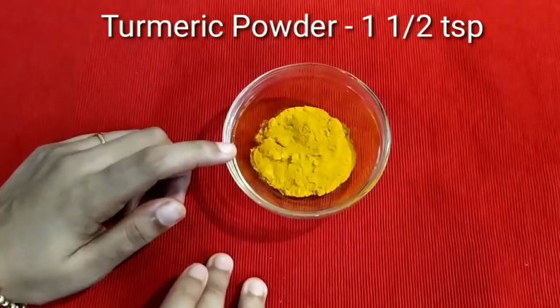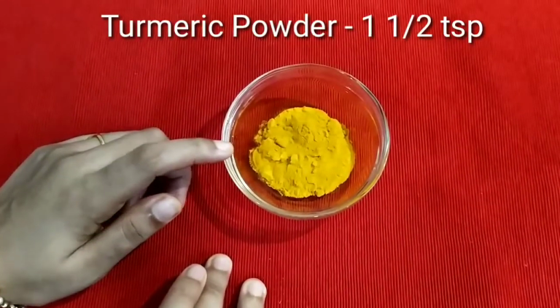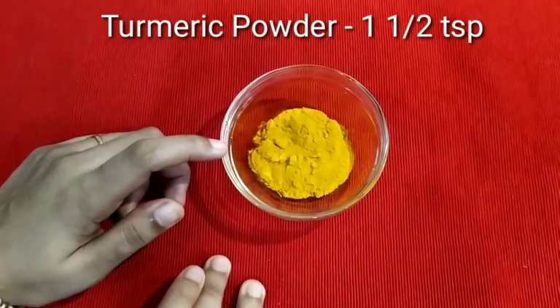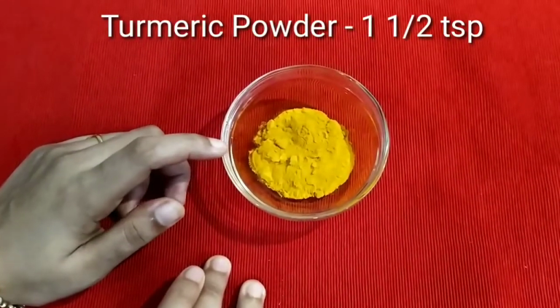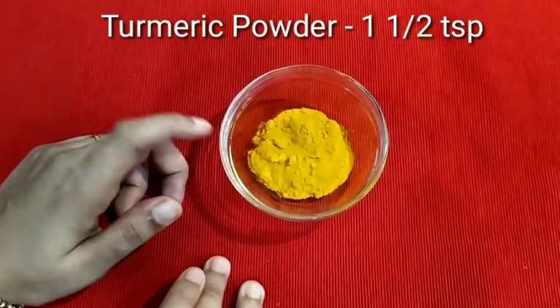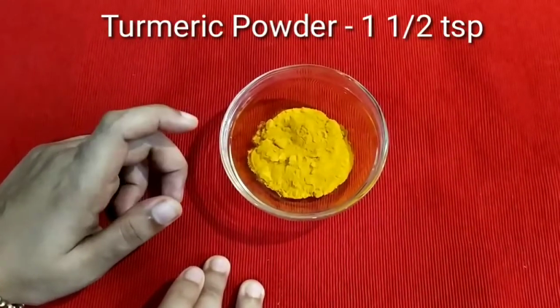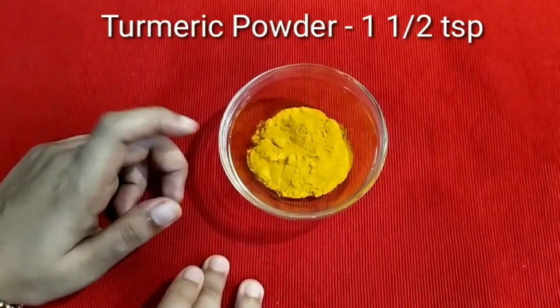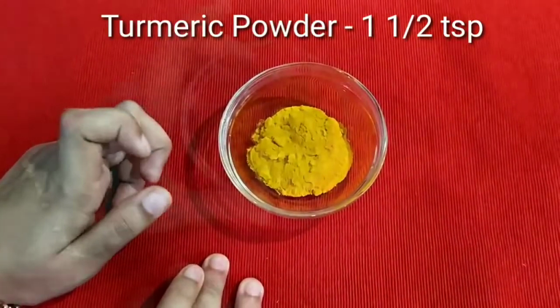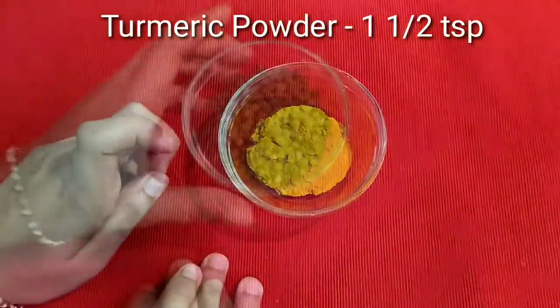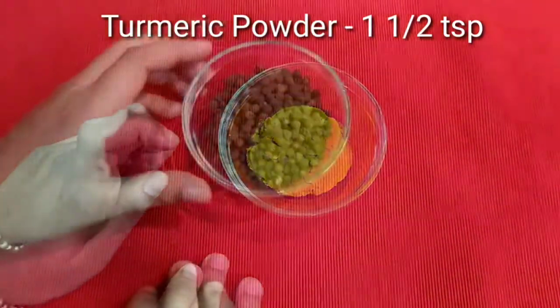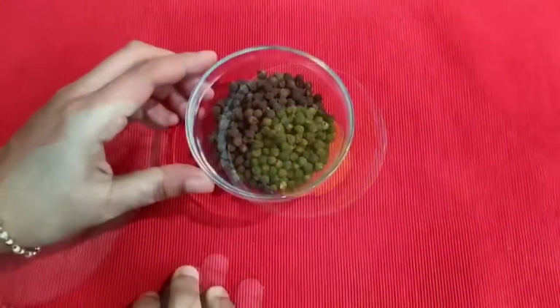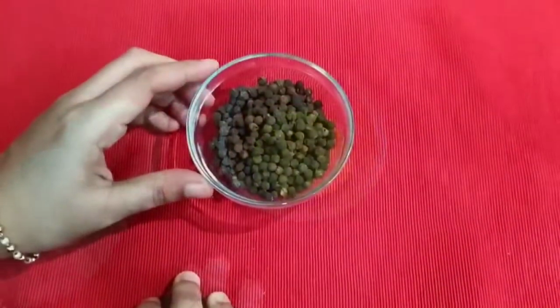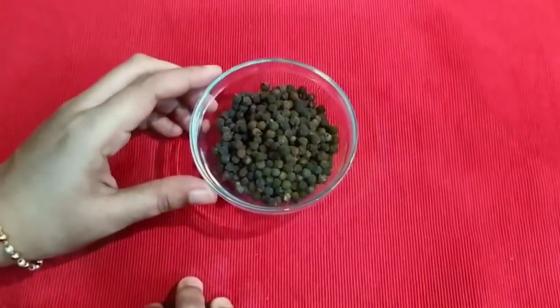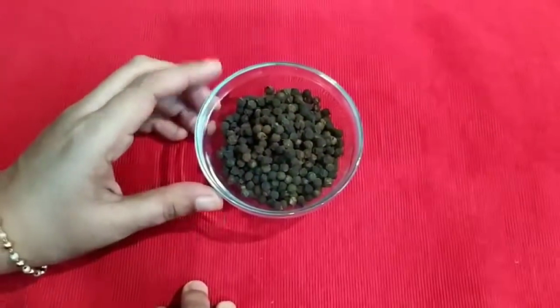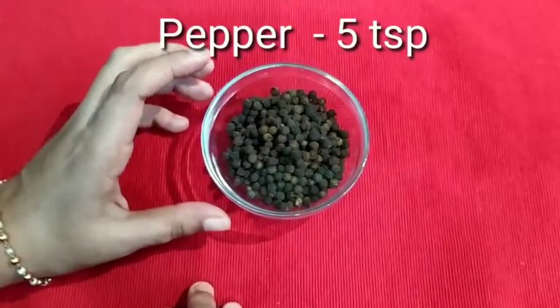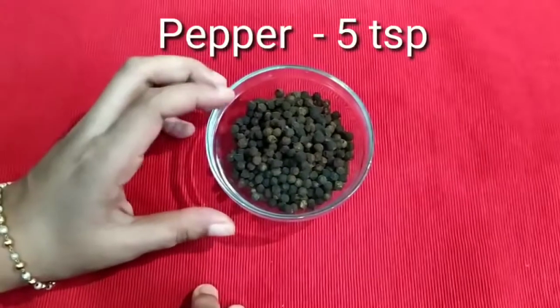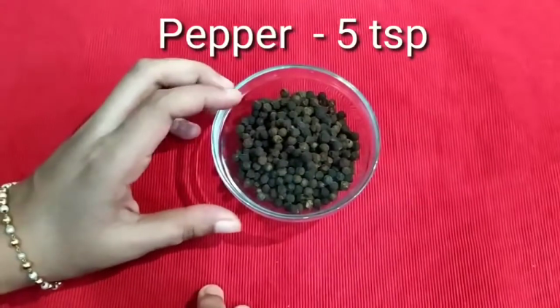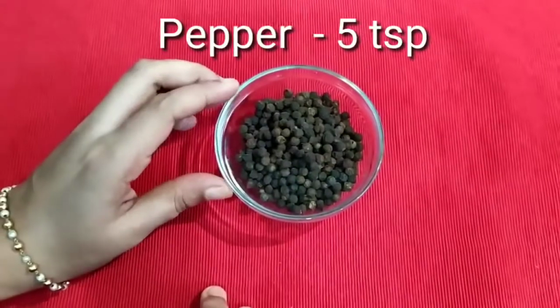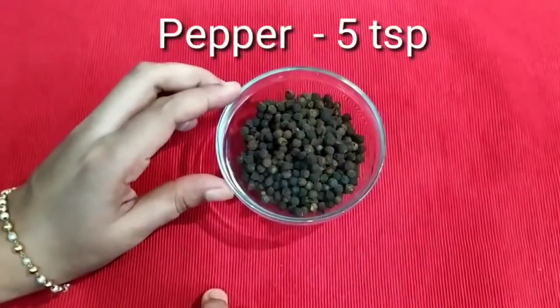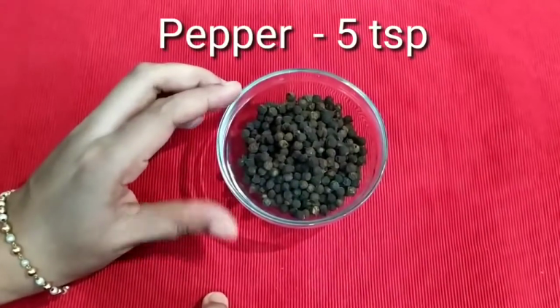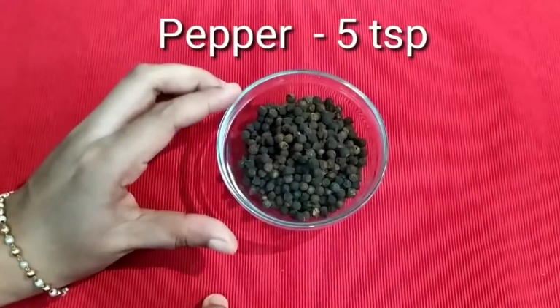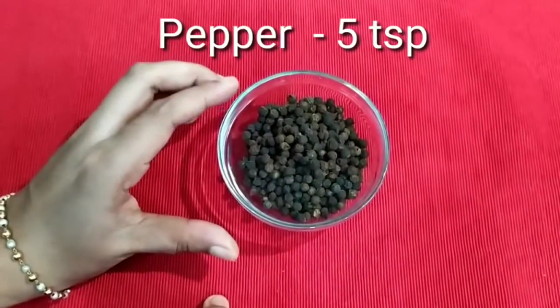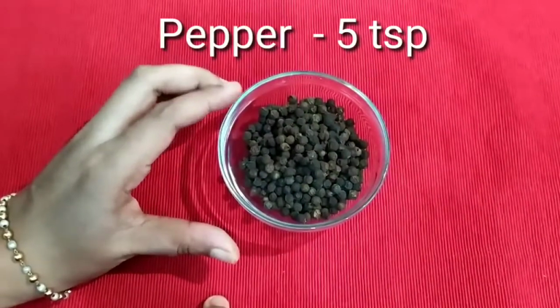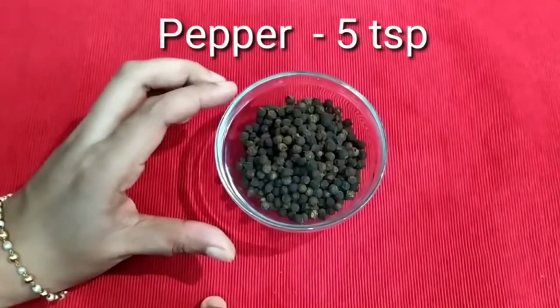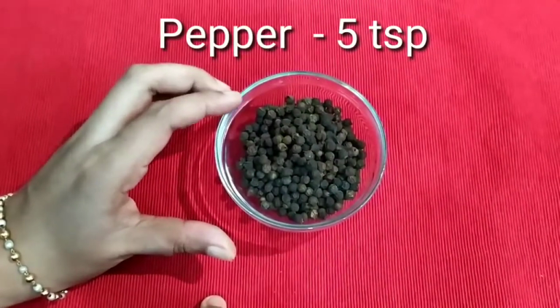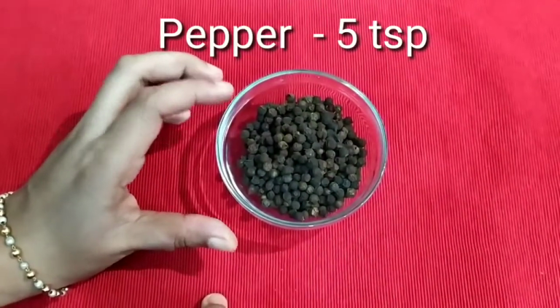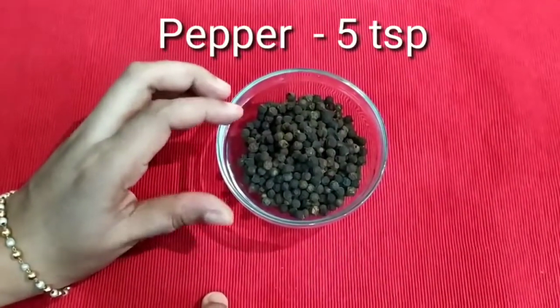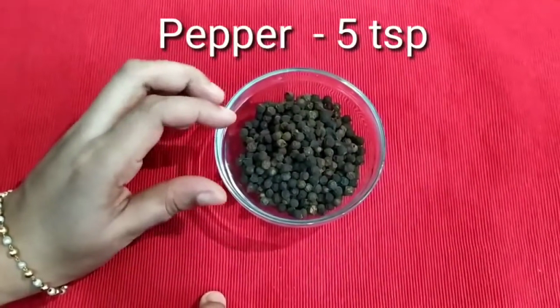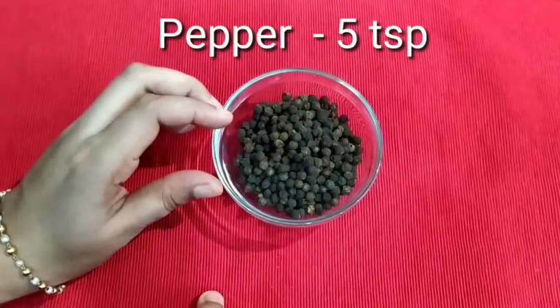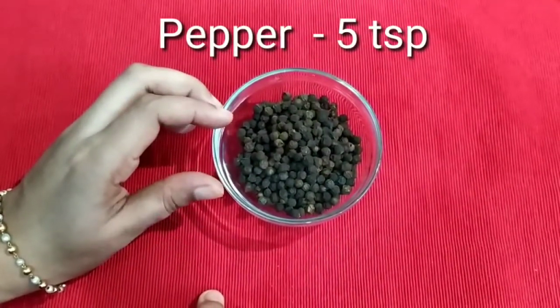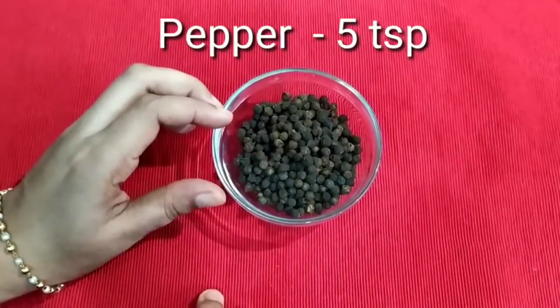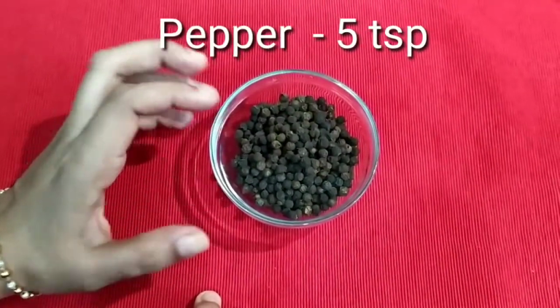Now, we have pepper. I have 5 teaspoons of pepper.